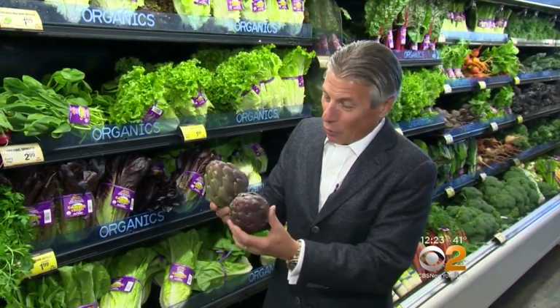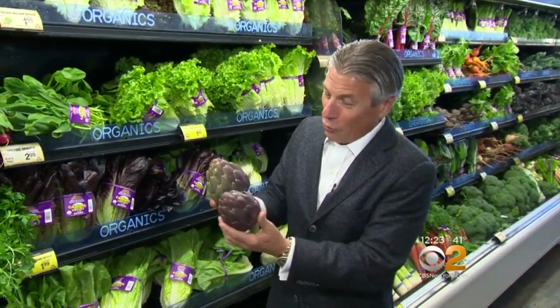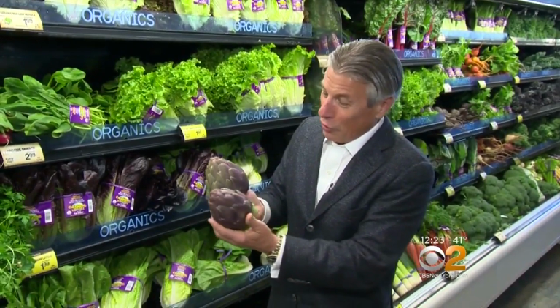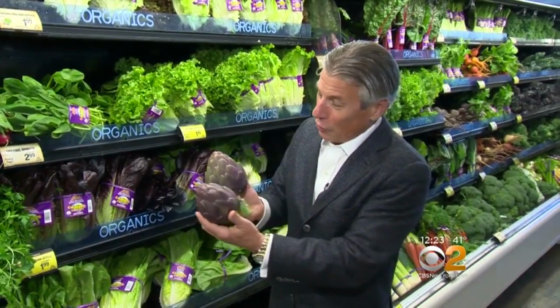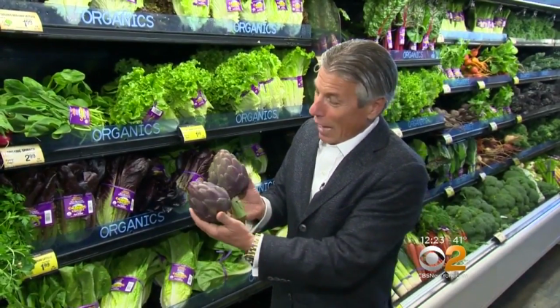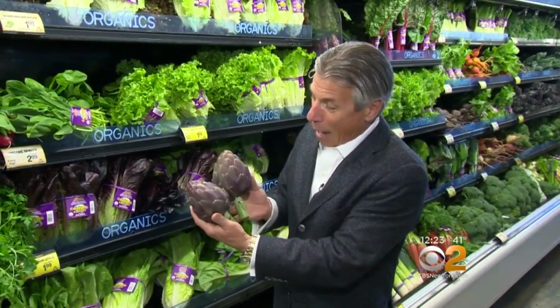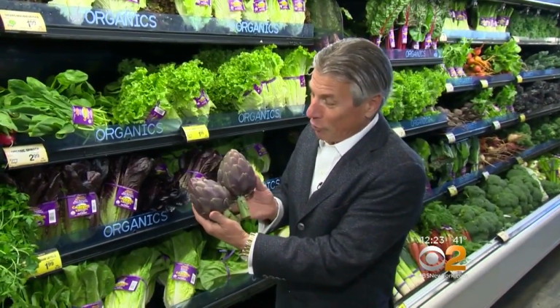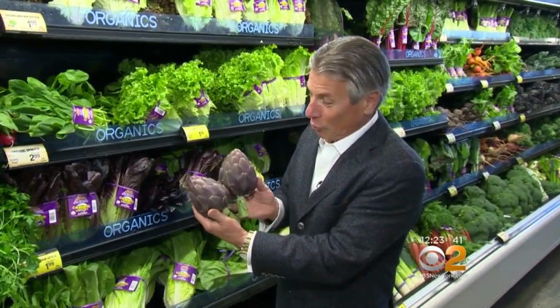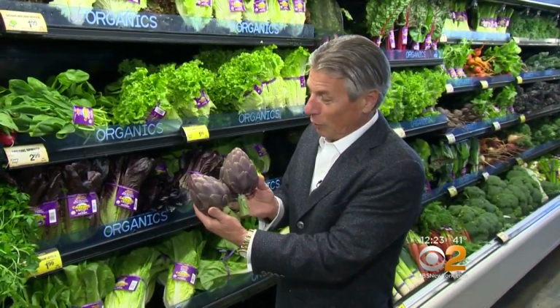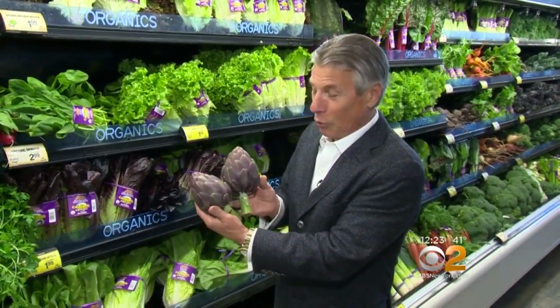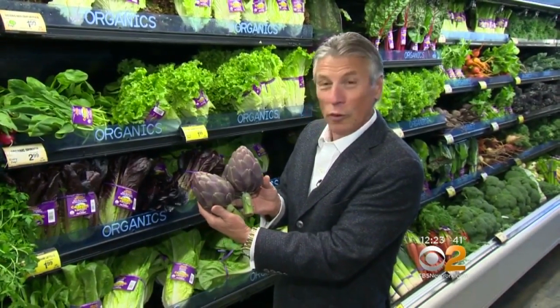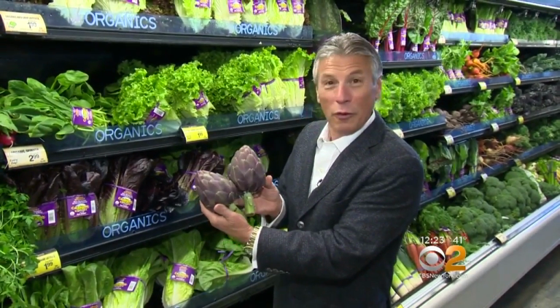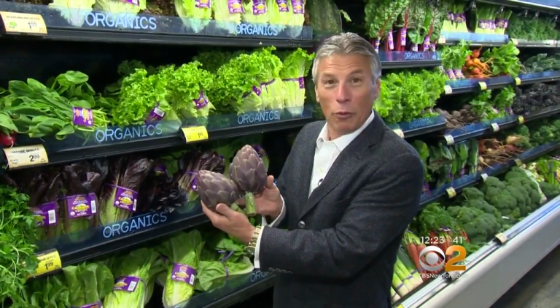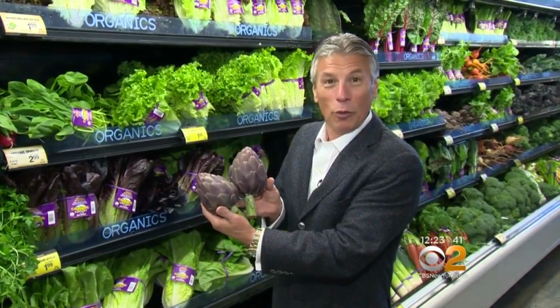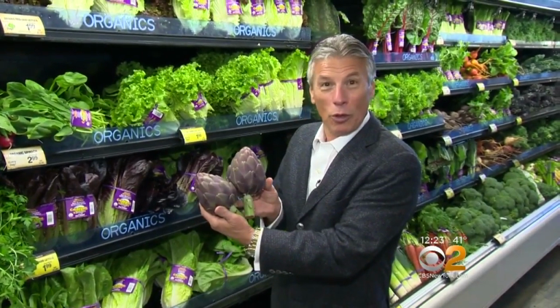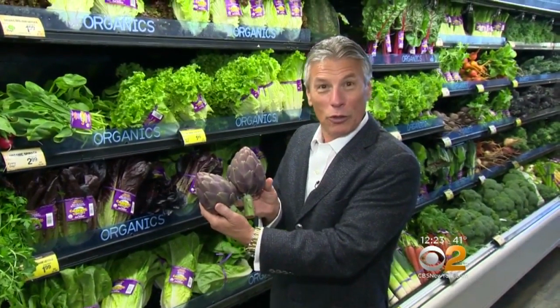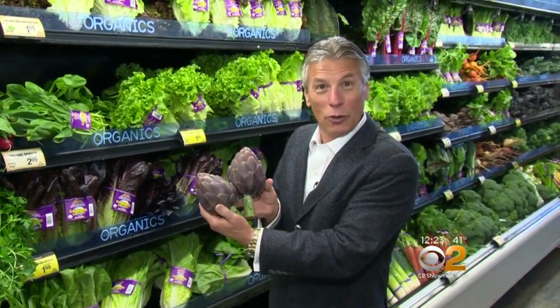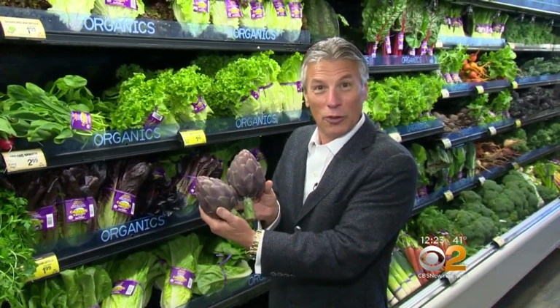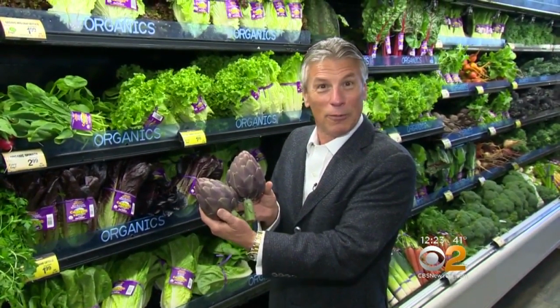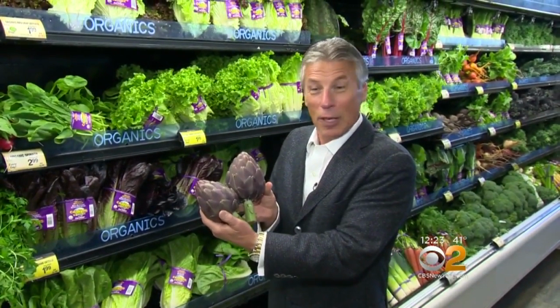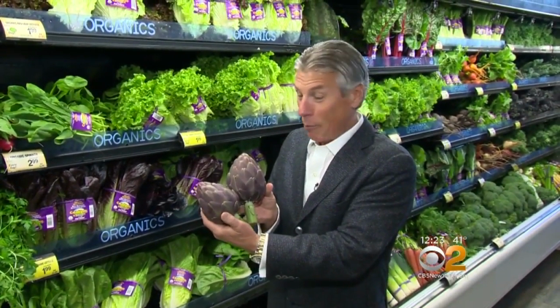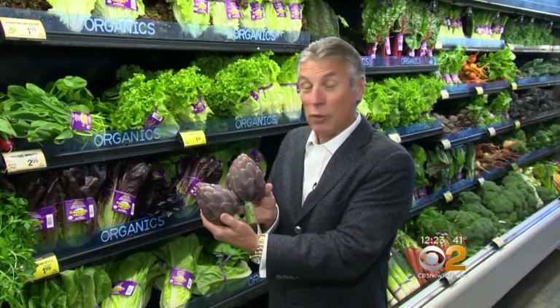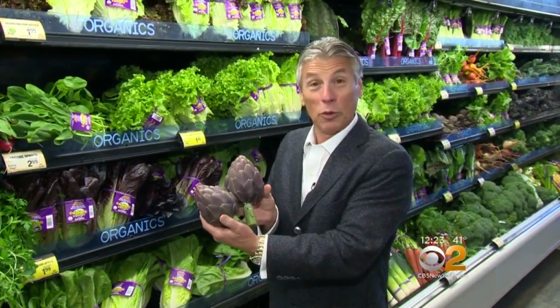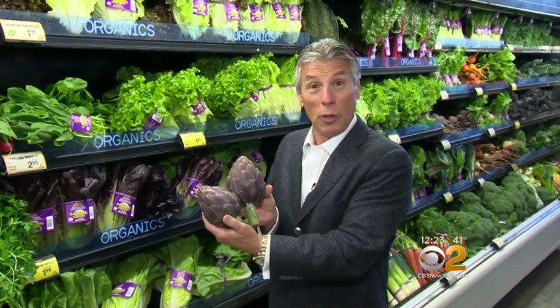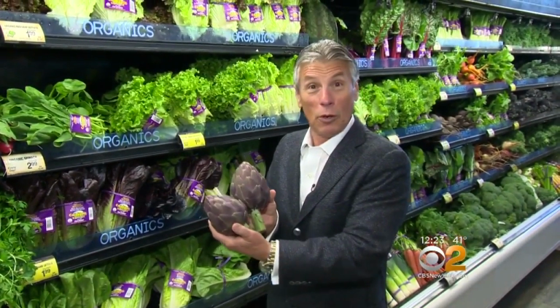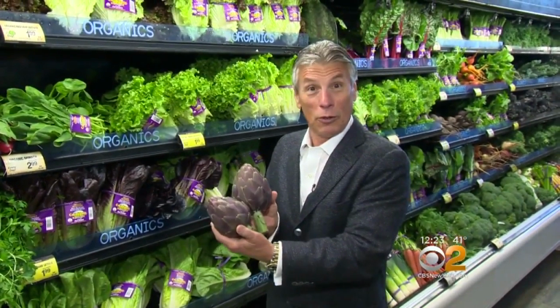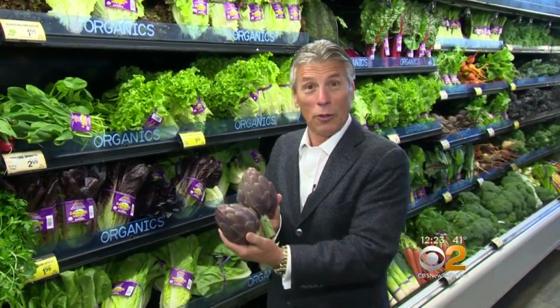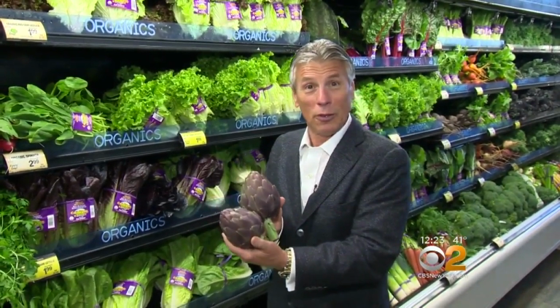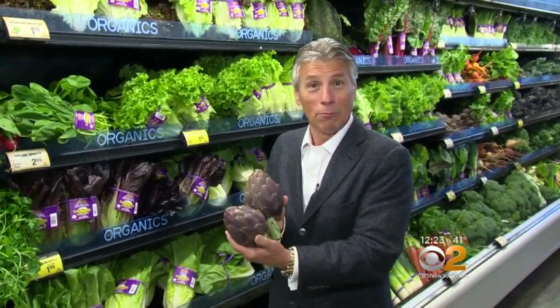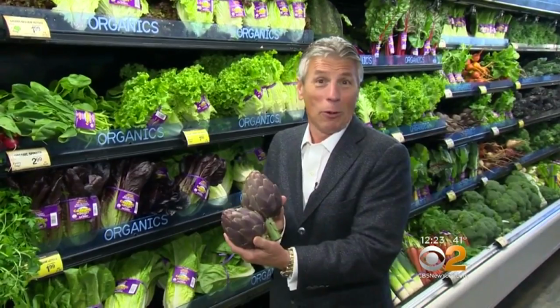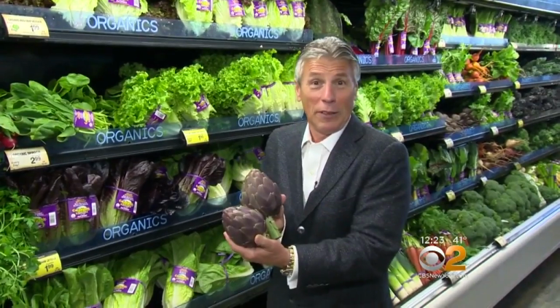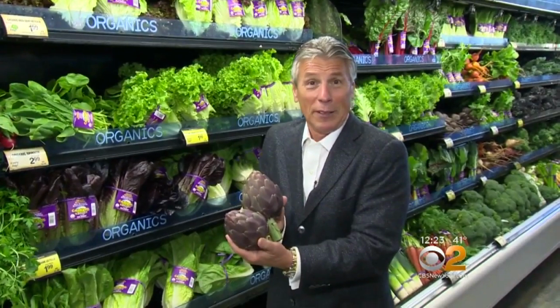But don't these look absolutely beautiful? Purple artichokes, mixed with the green artichokes or anything.